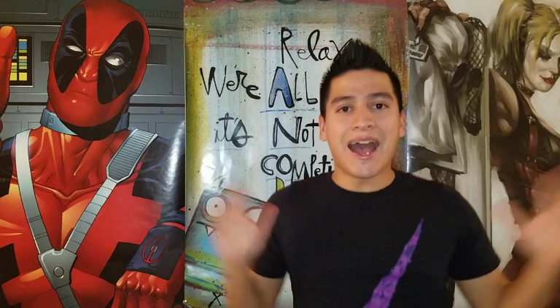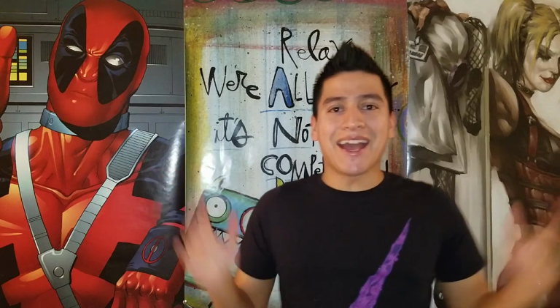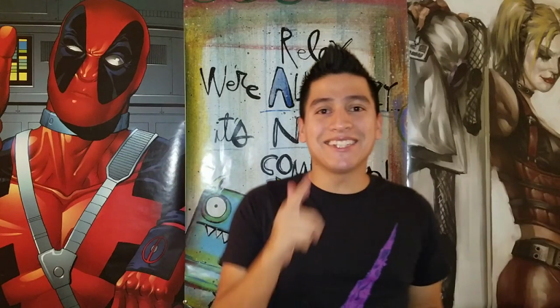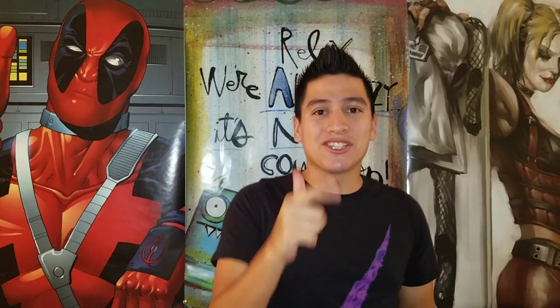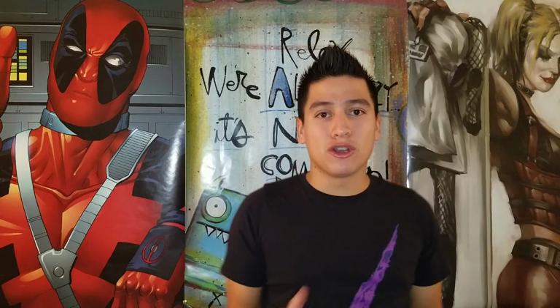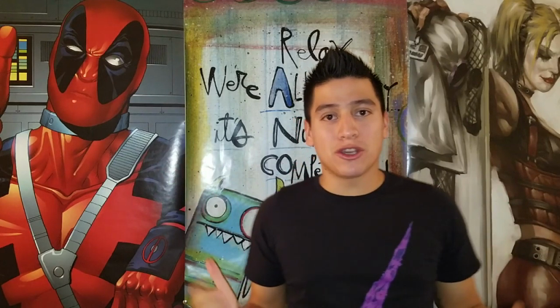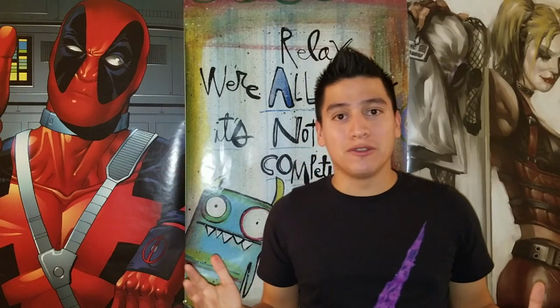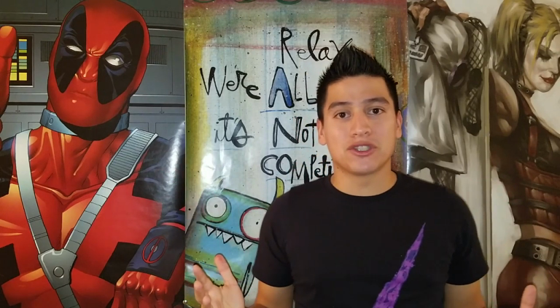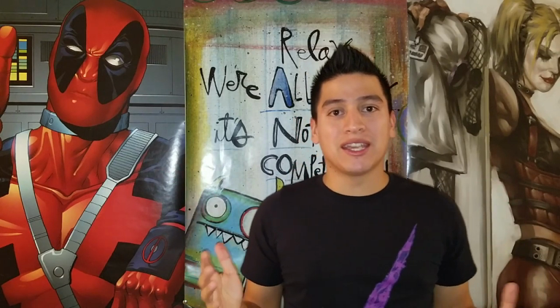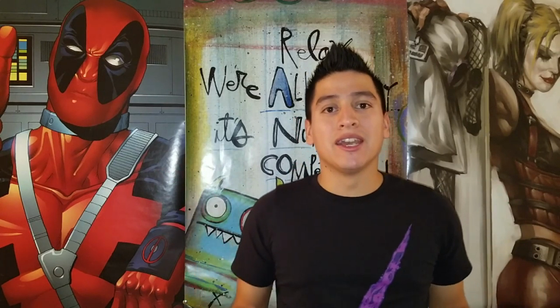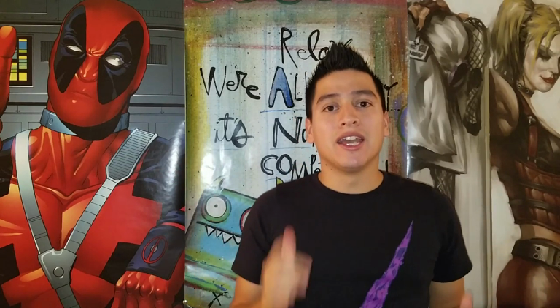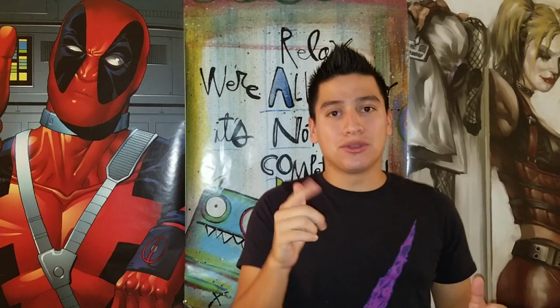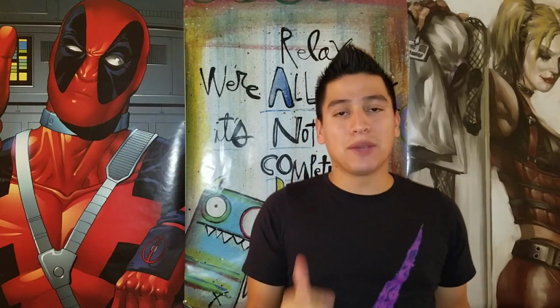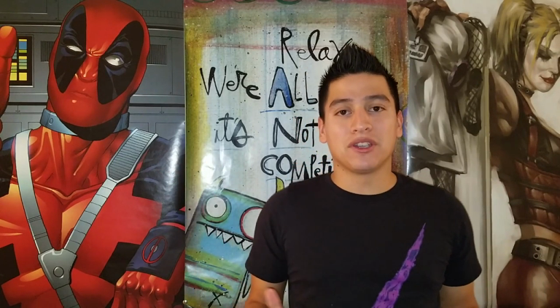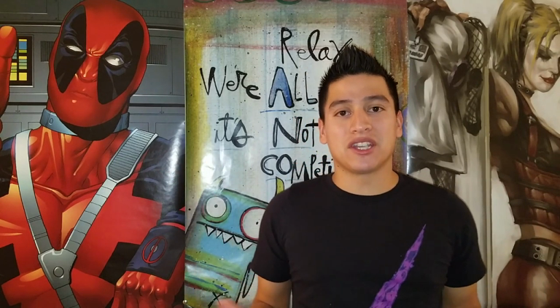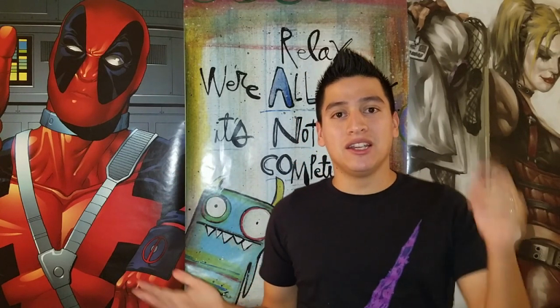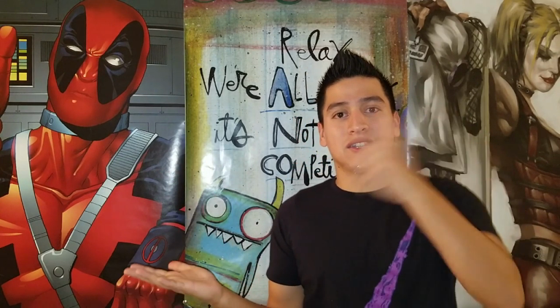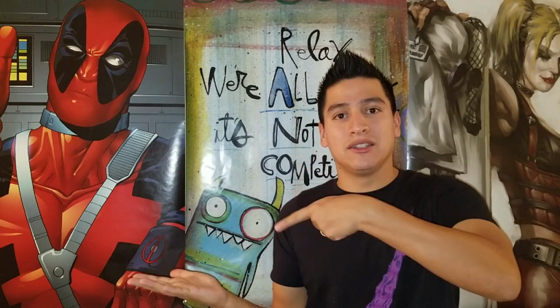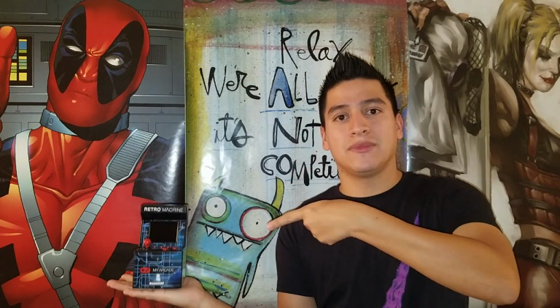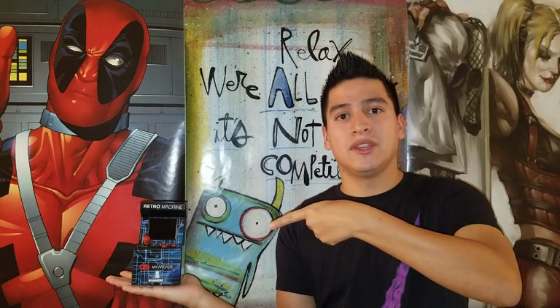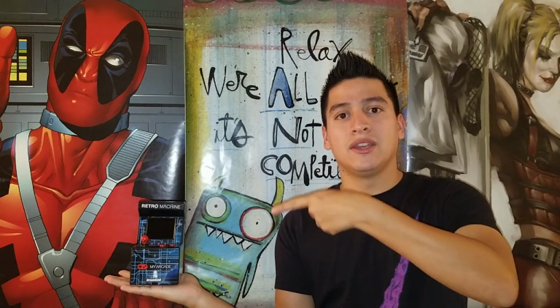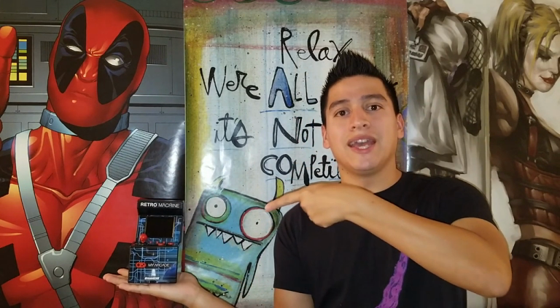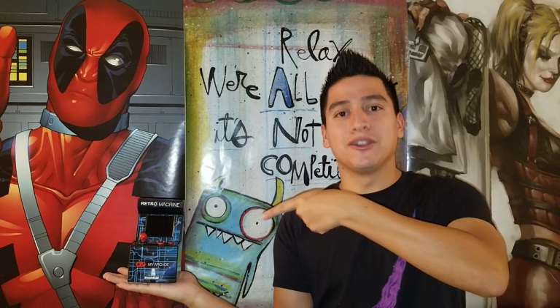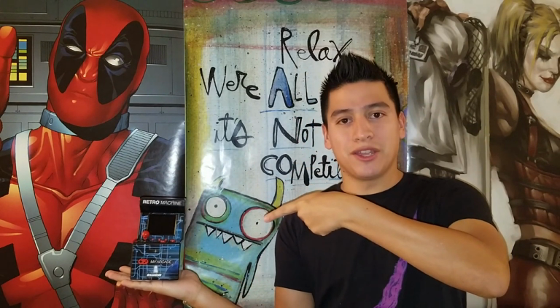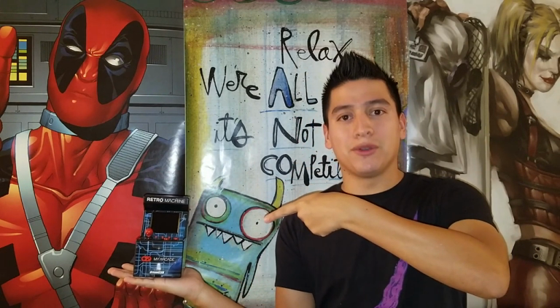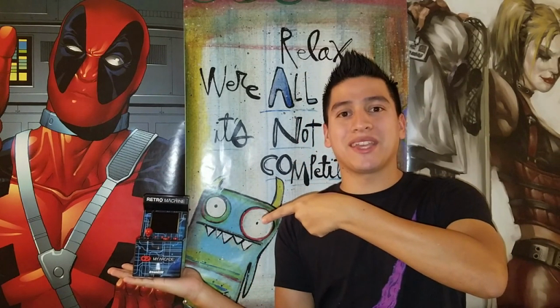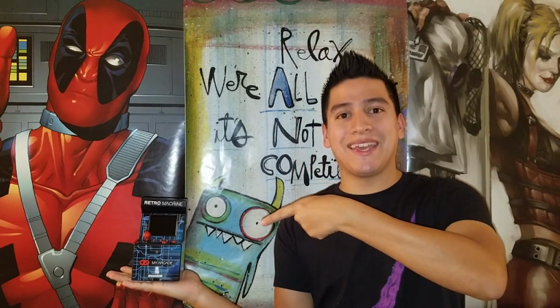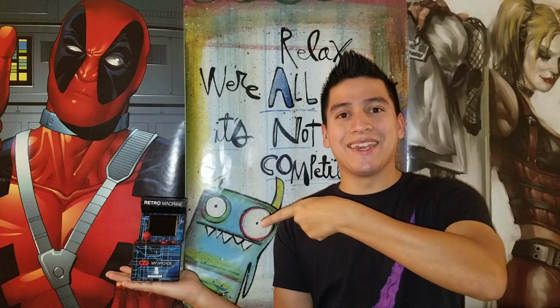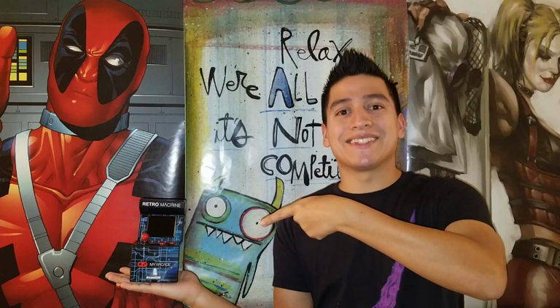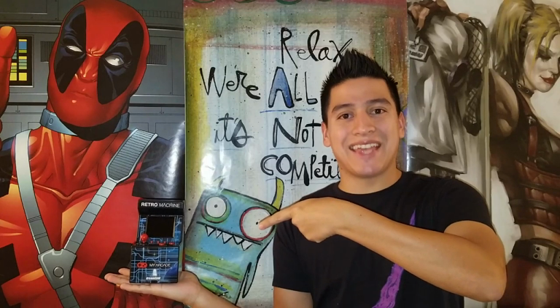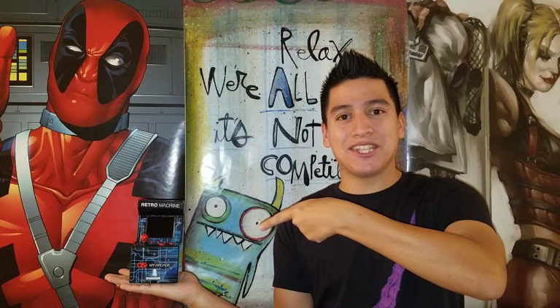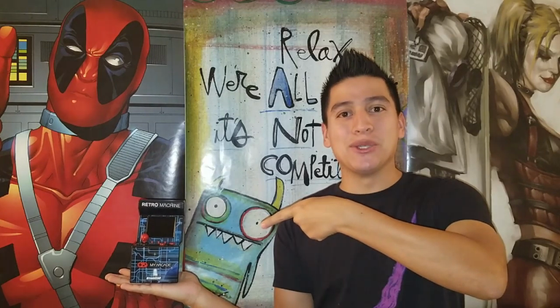Hi guys, this is Corsa from ReviewTech and today we're going to take a look at a retro arcade. Stay tuned!